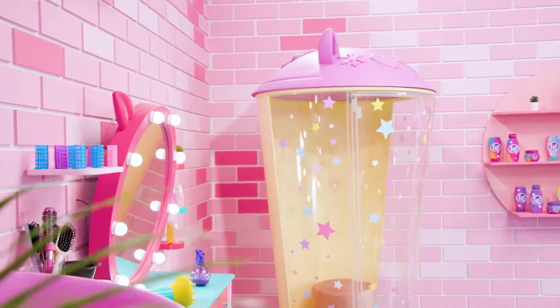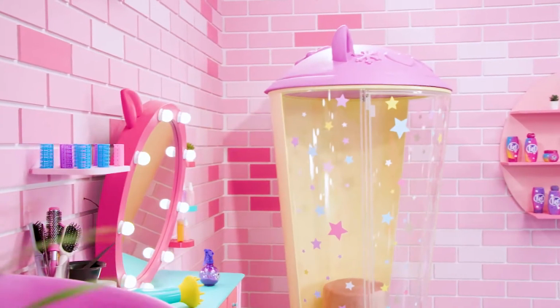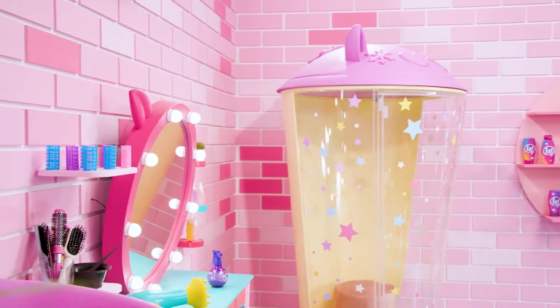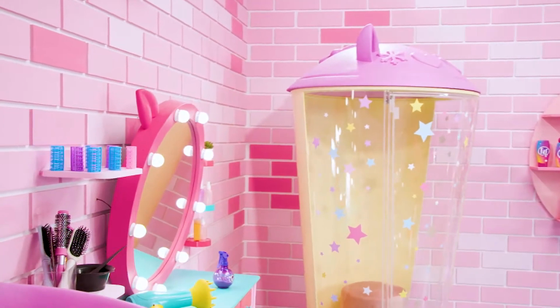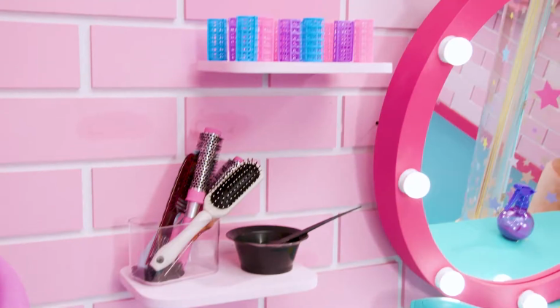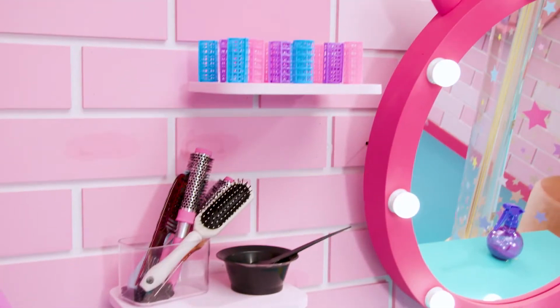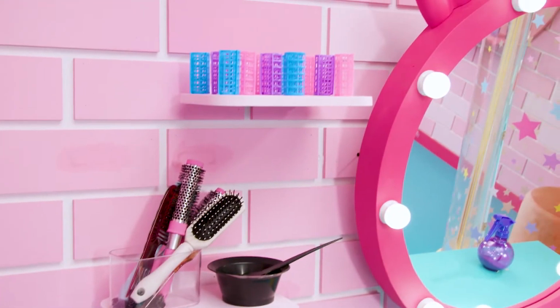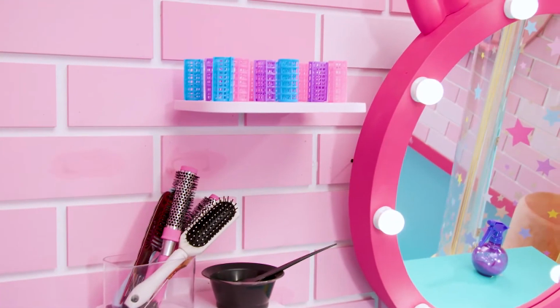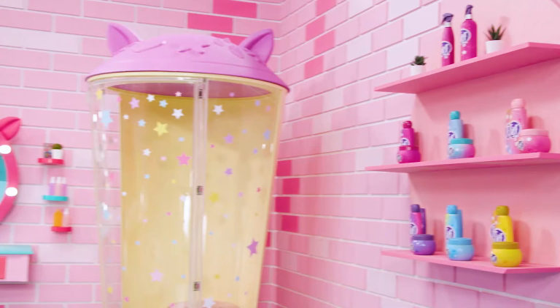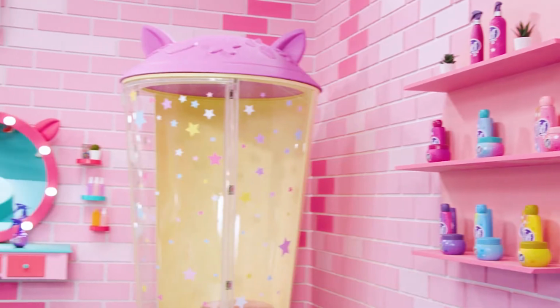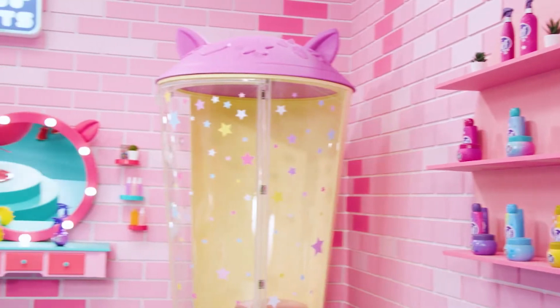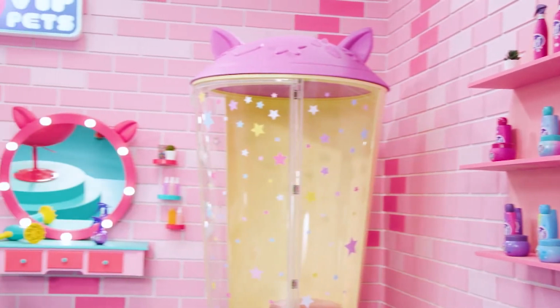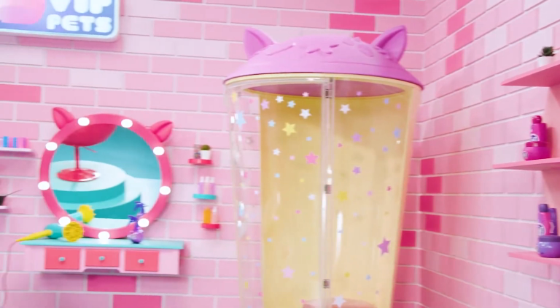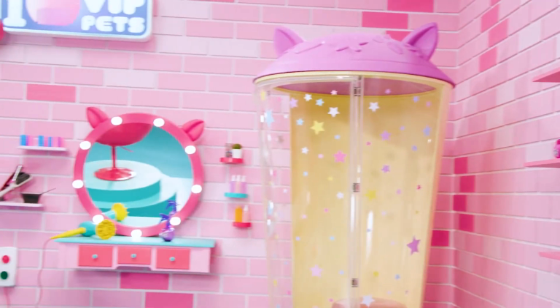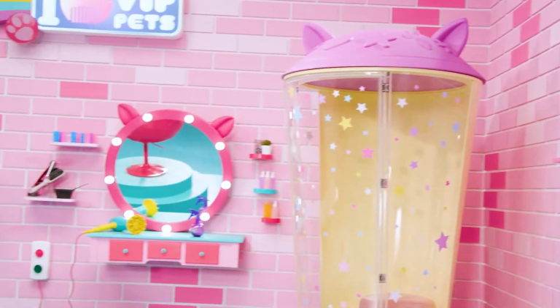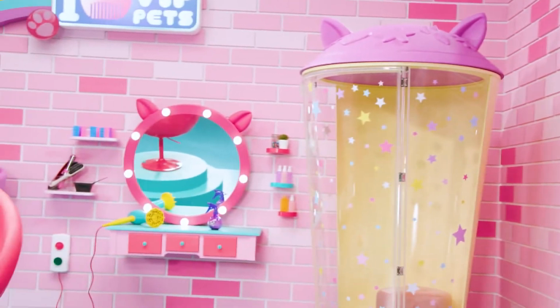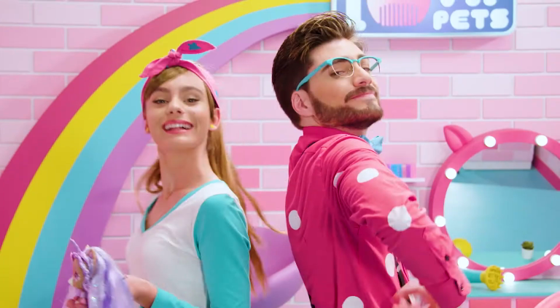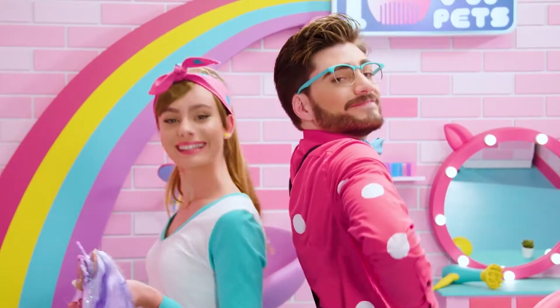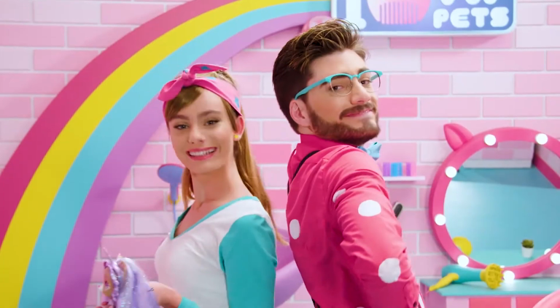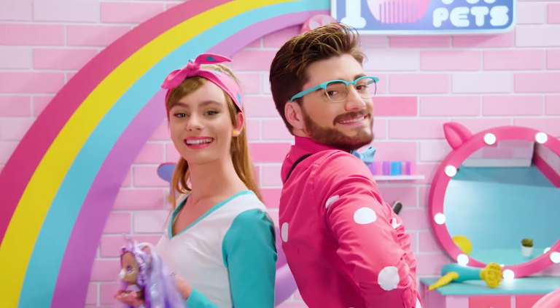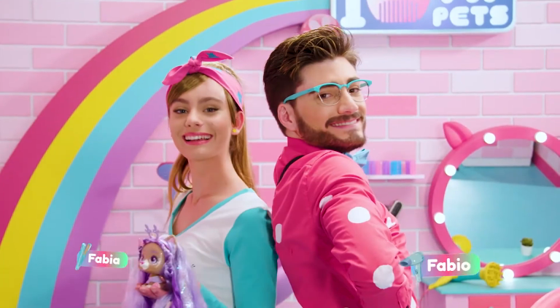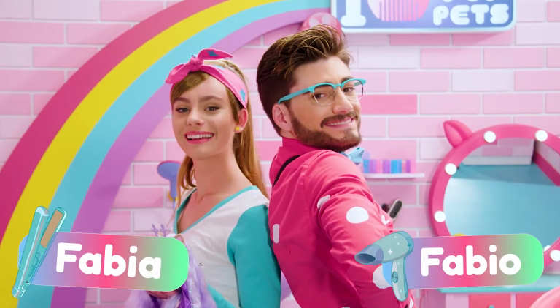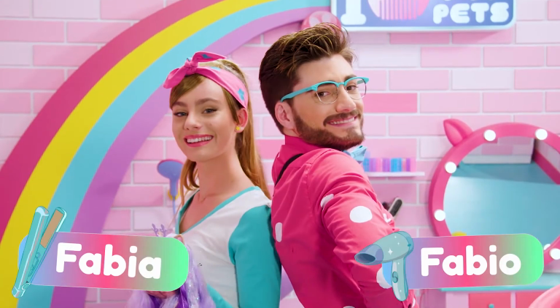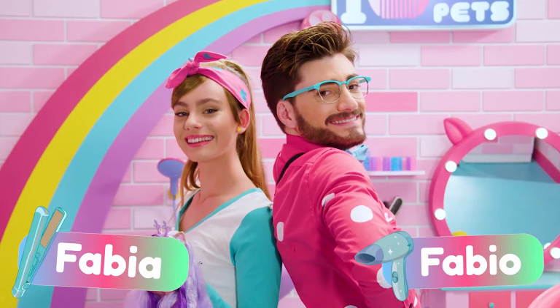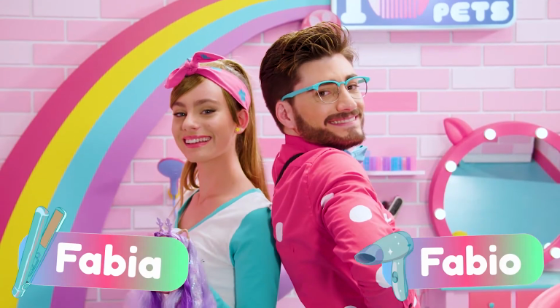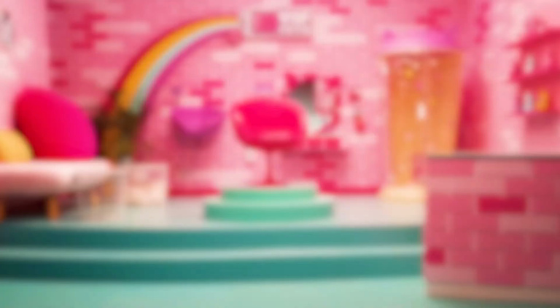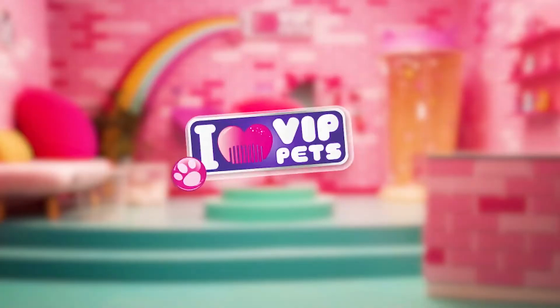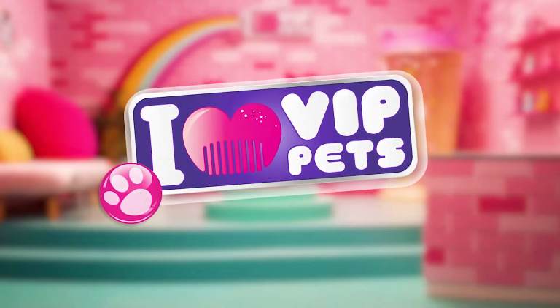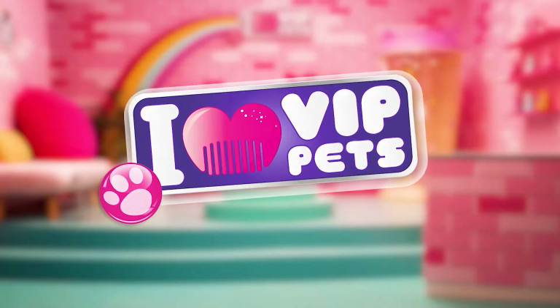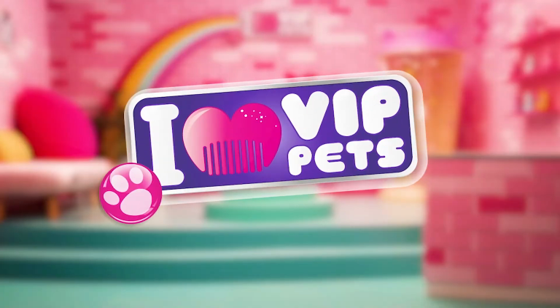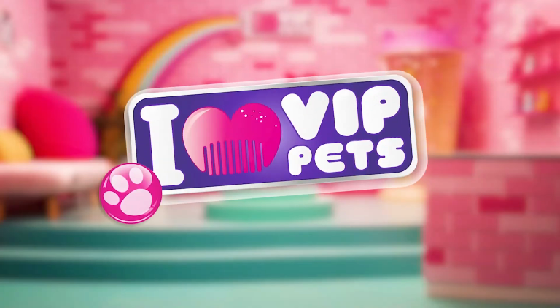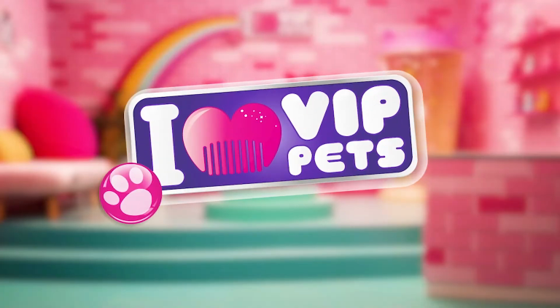No one can stop us because we are together. New hairless girl, I love VIP pets.